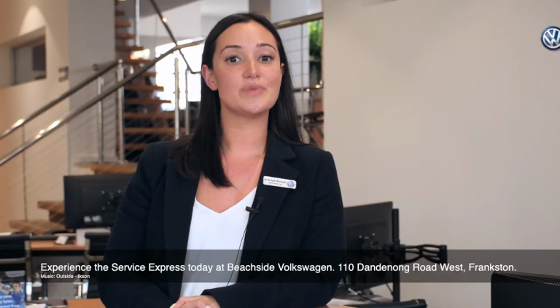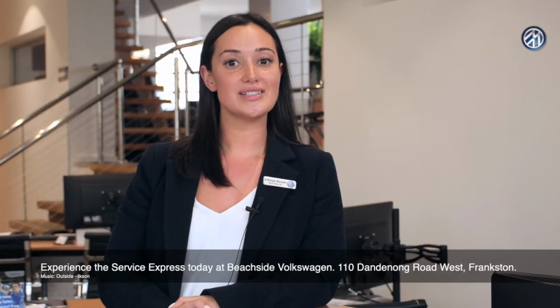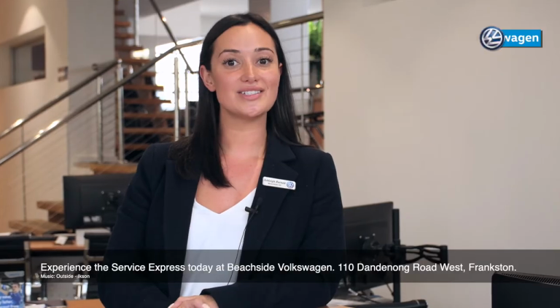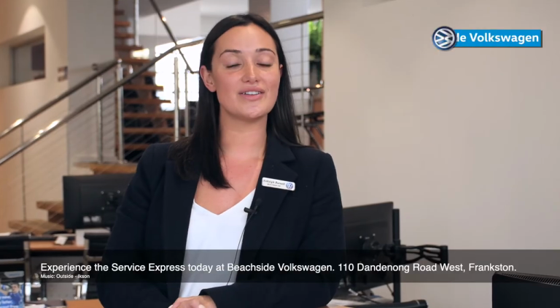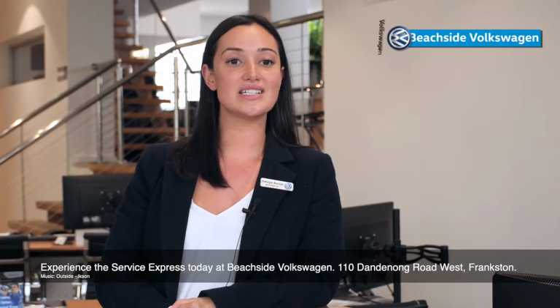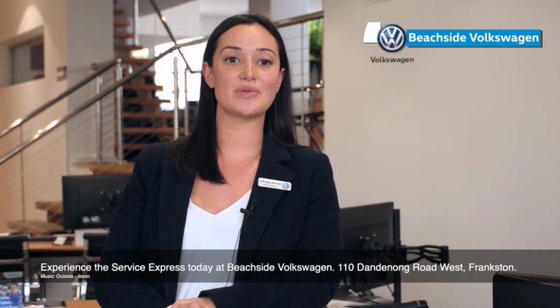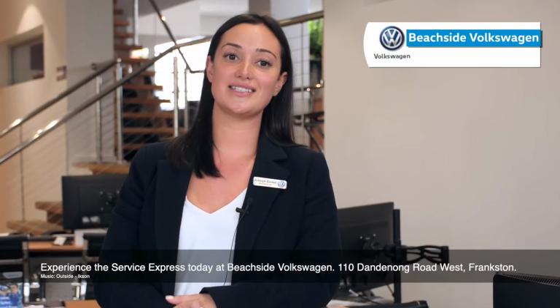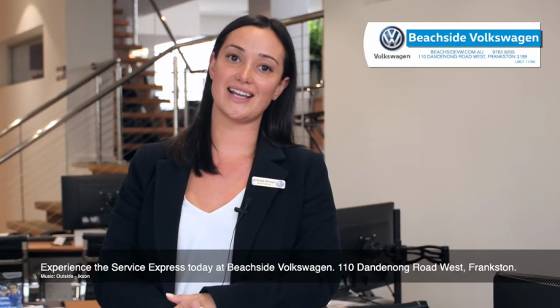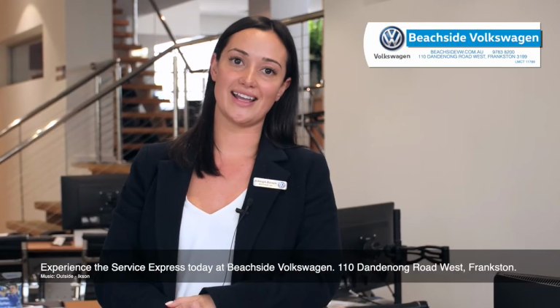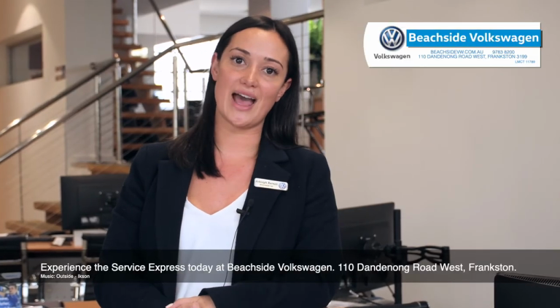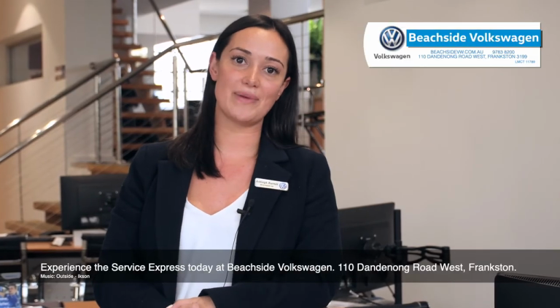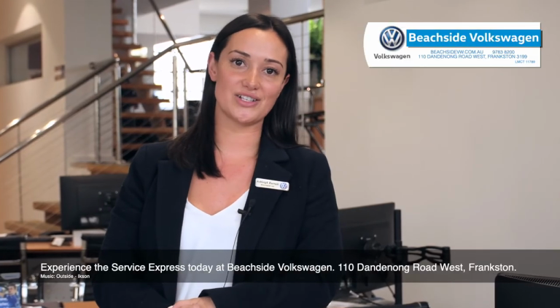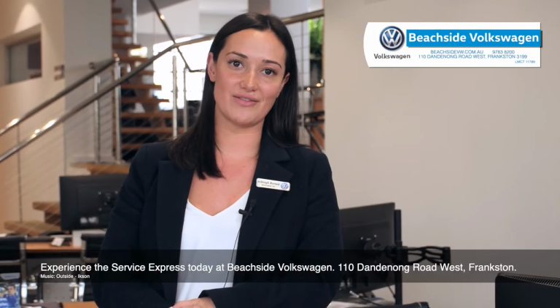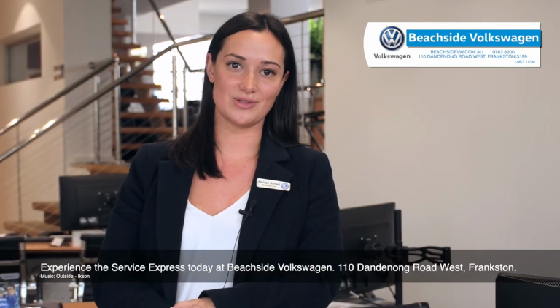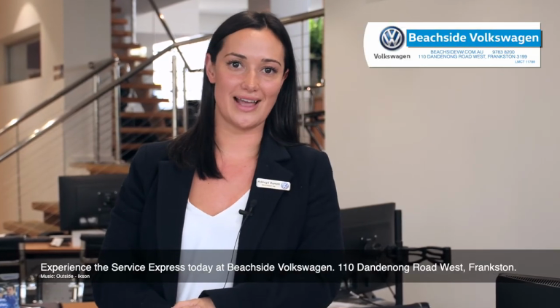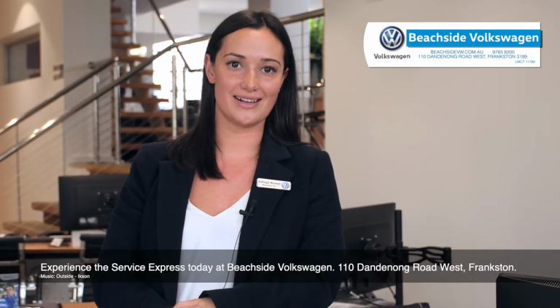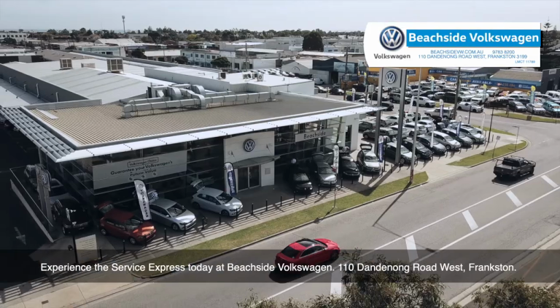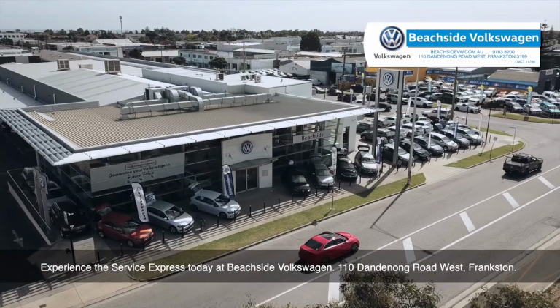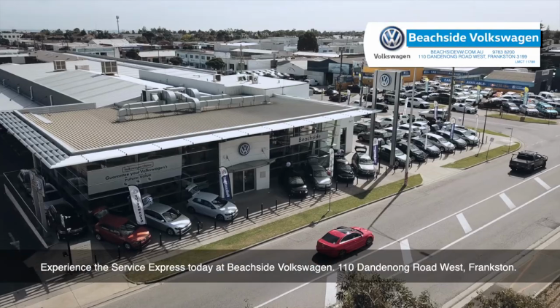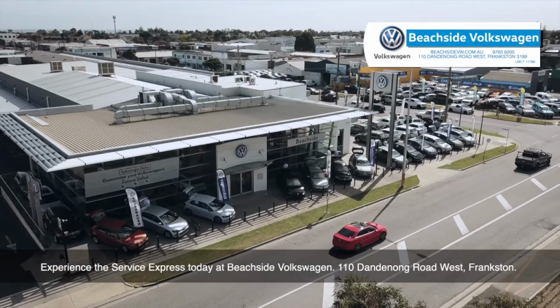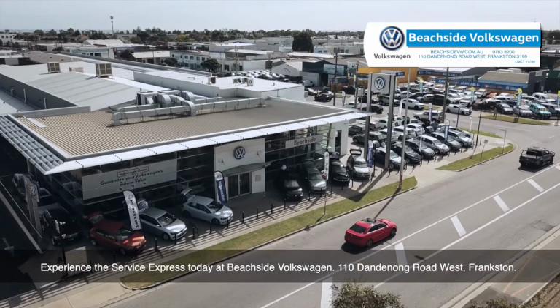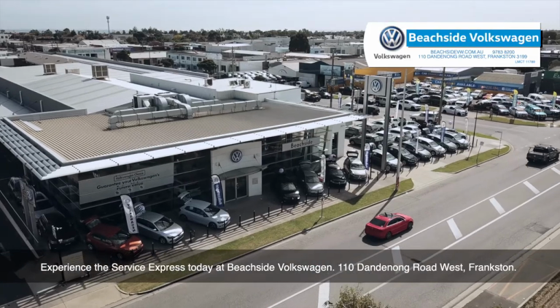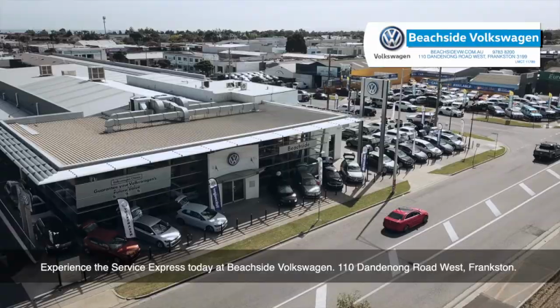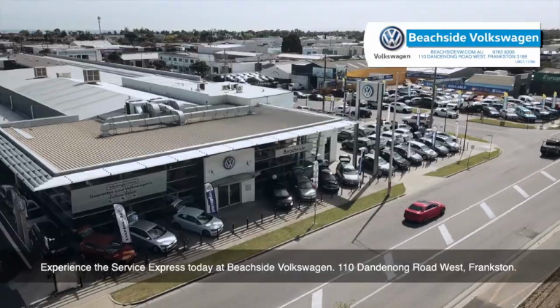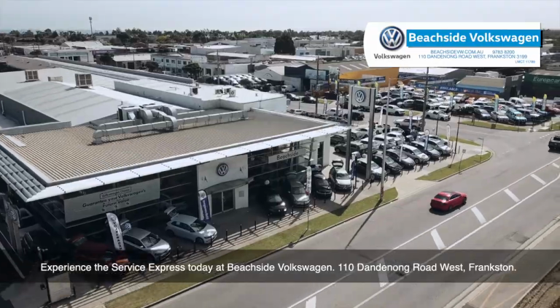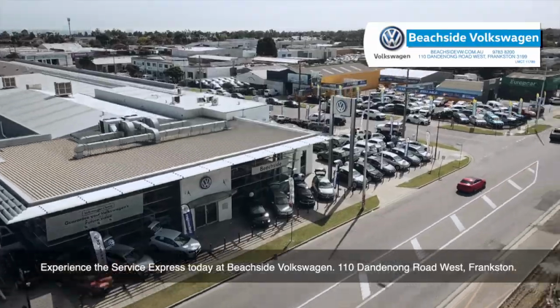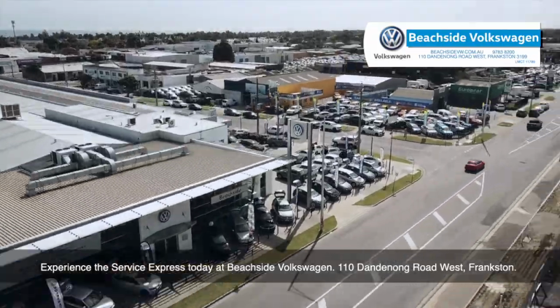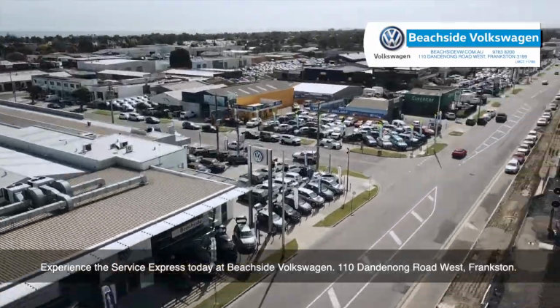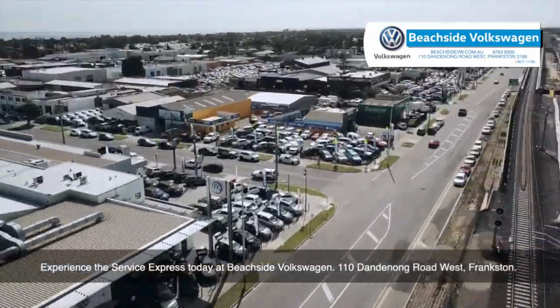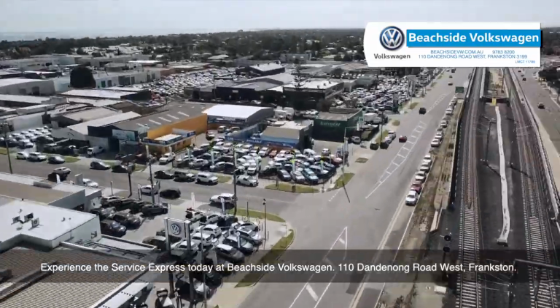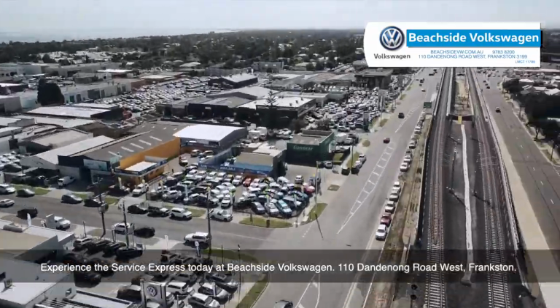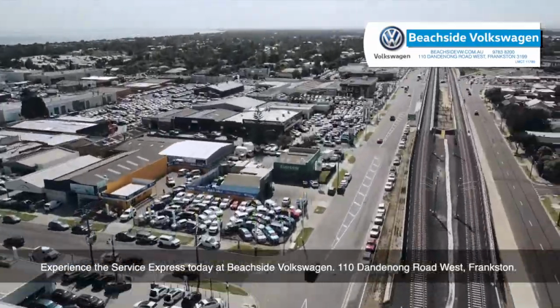Experience the Service Express today at Beachside Volkswagen, 110 Dandenong Road West in Frankston.